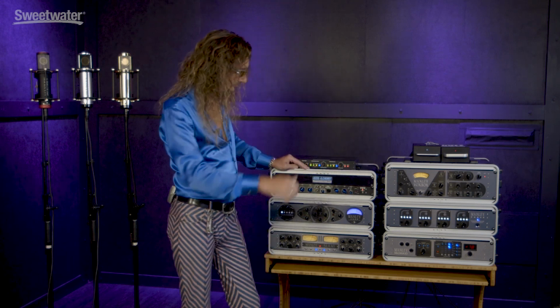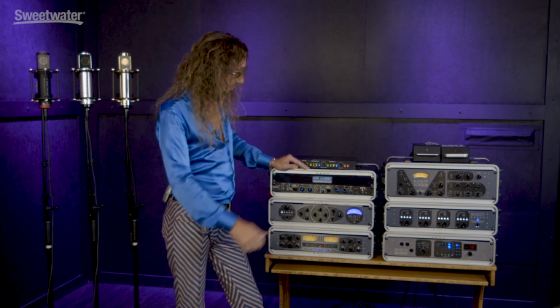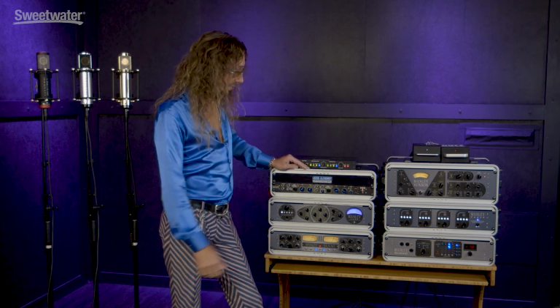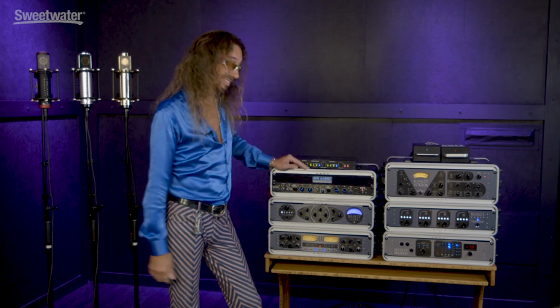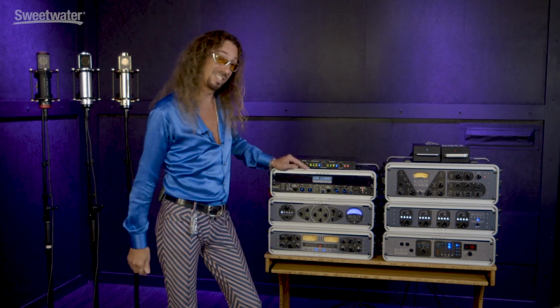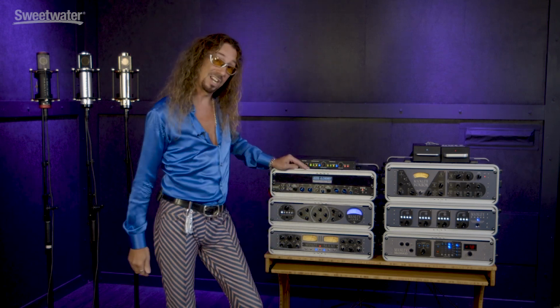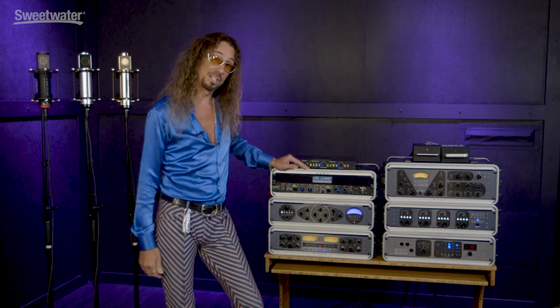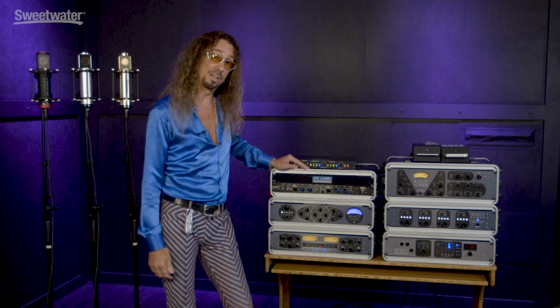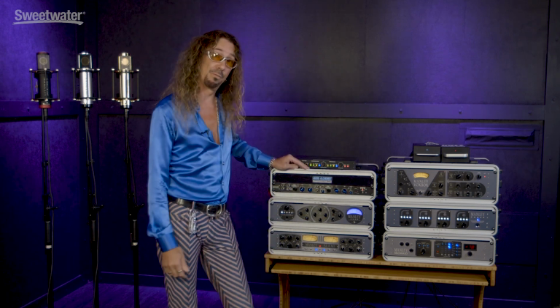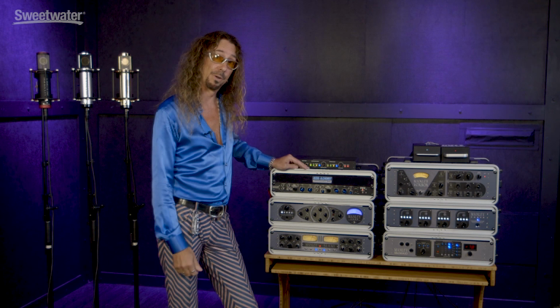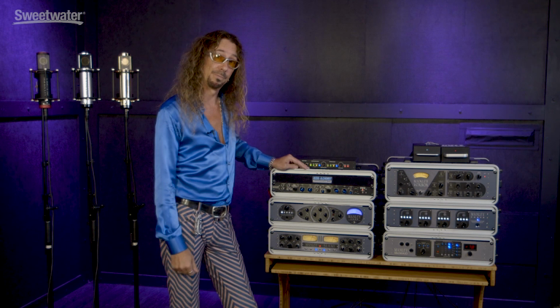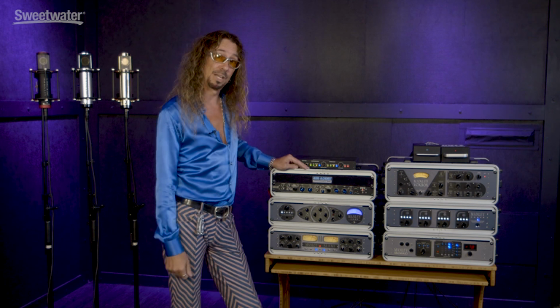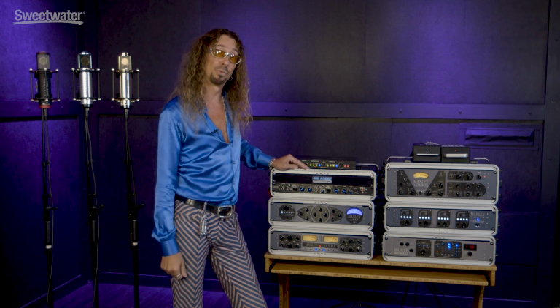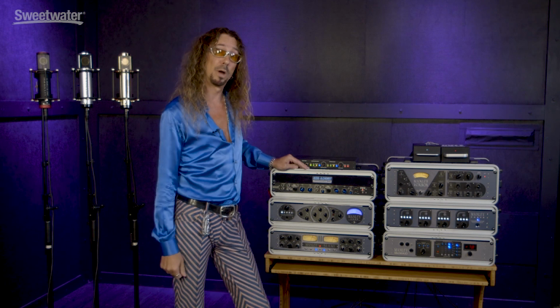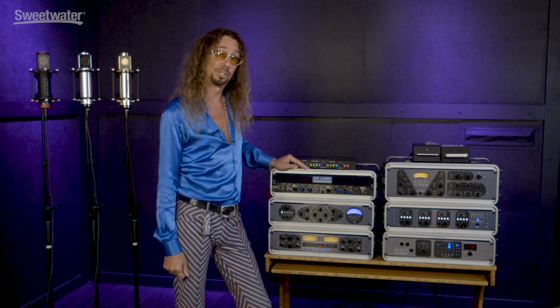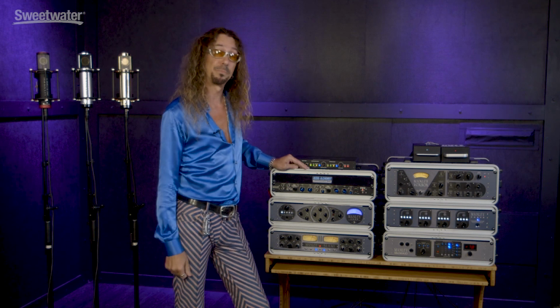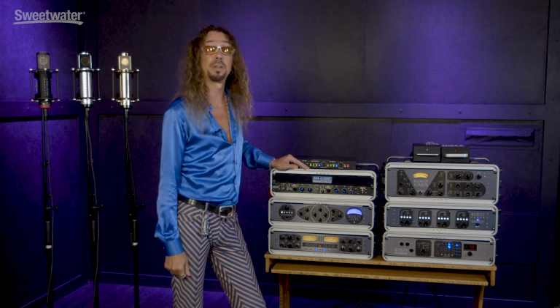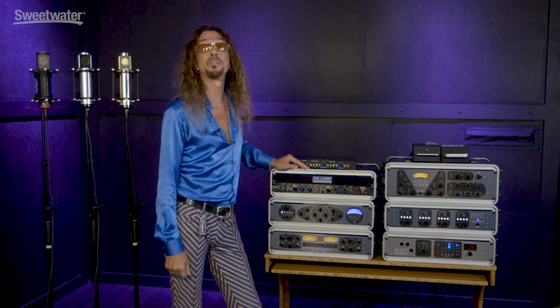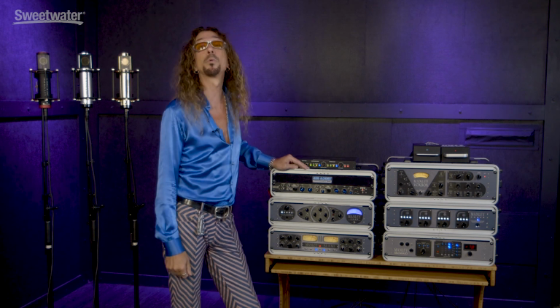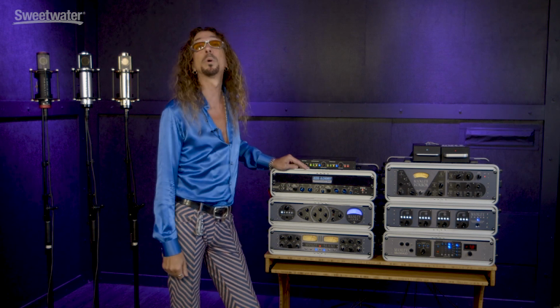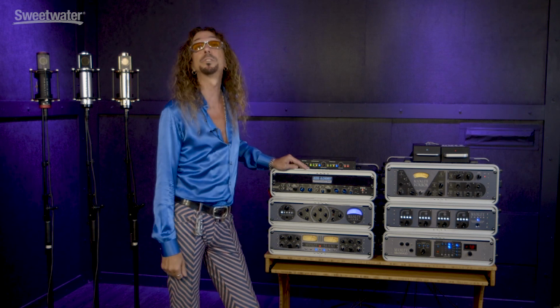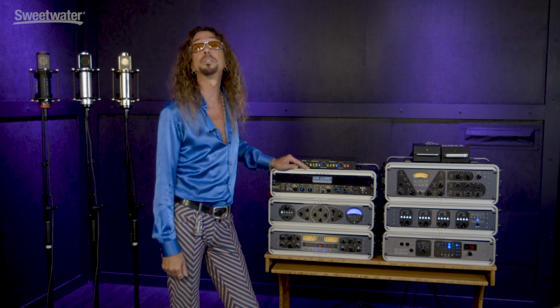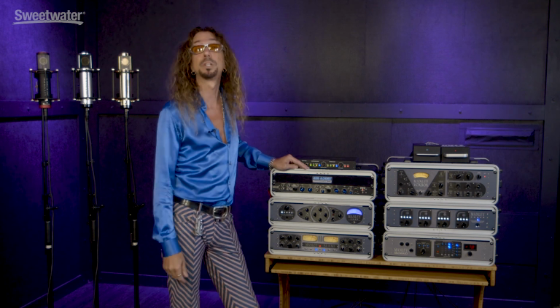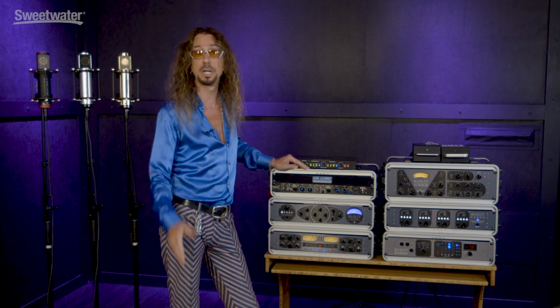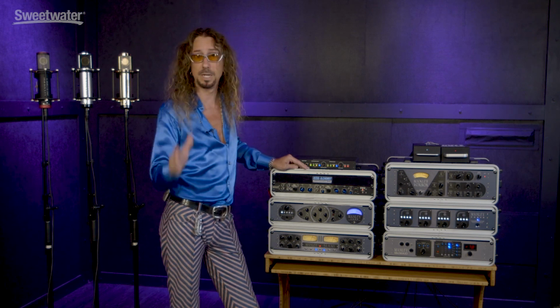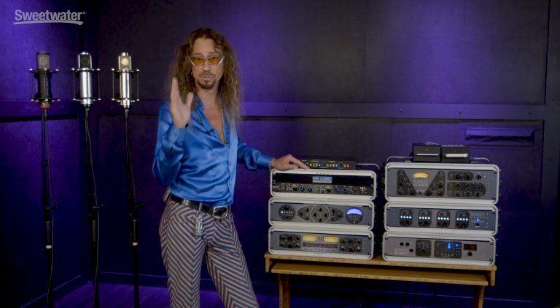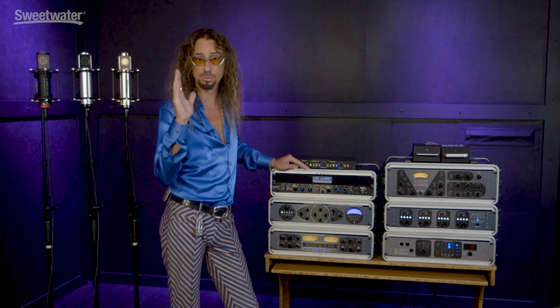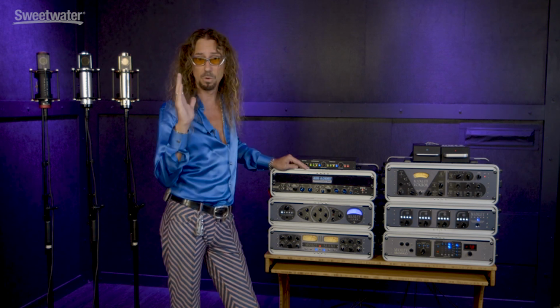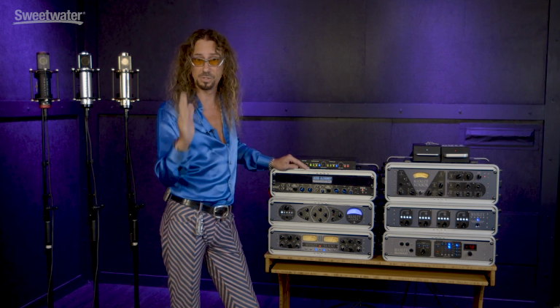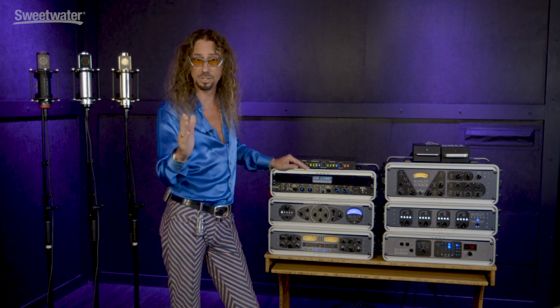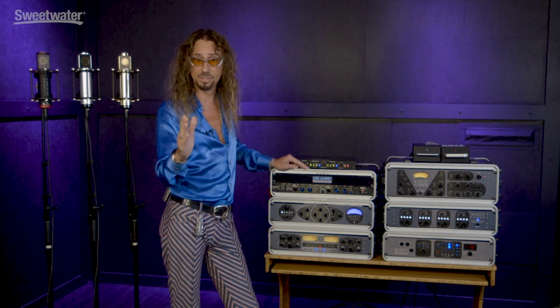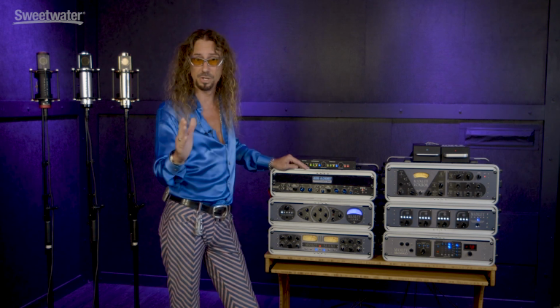So that's the TNT for you. Thanks for watching. If you have any more questions, contact your Sweetwater sales engineer.